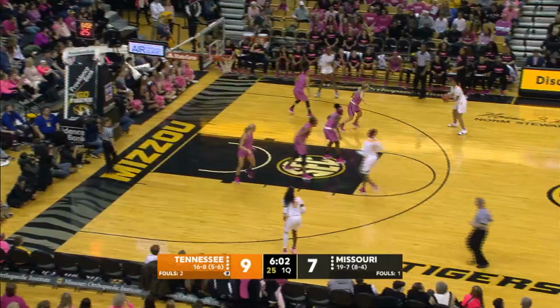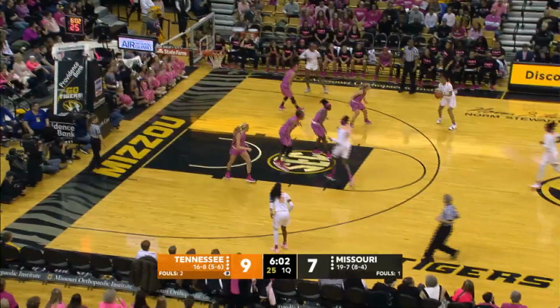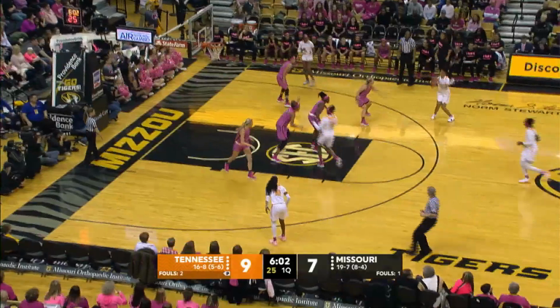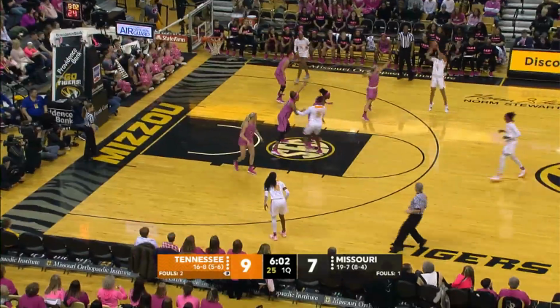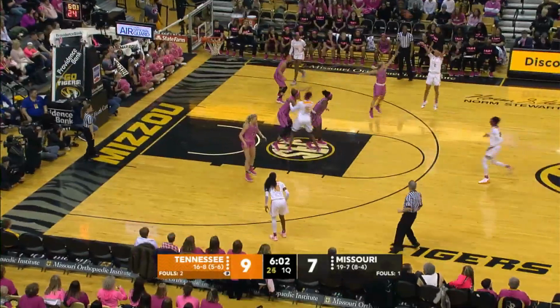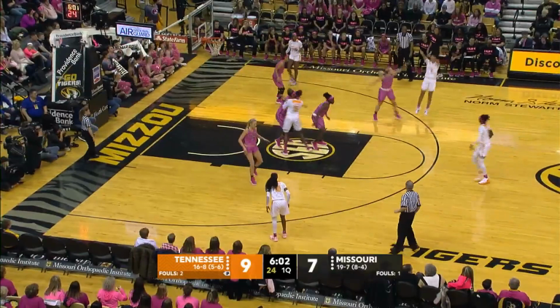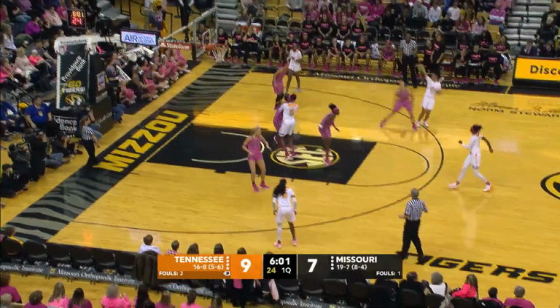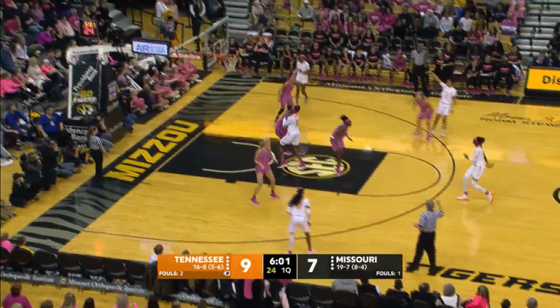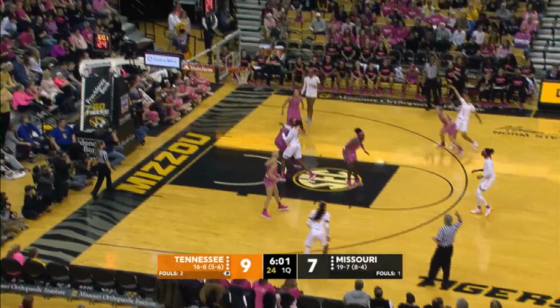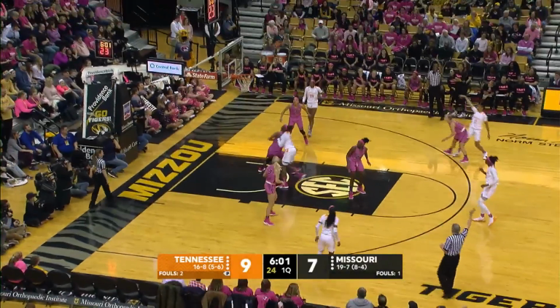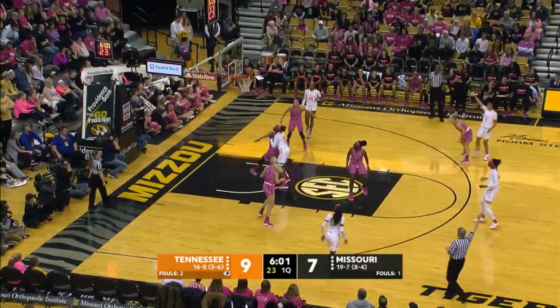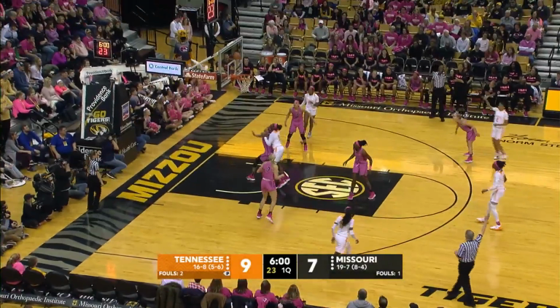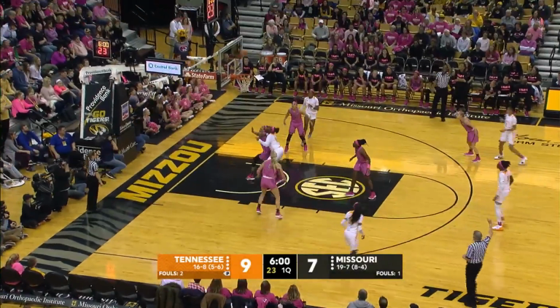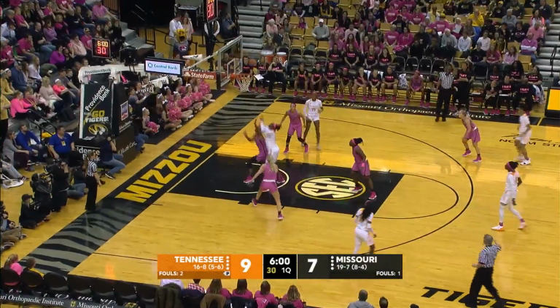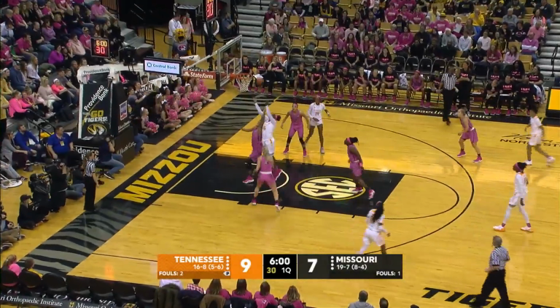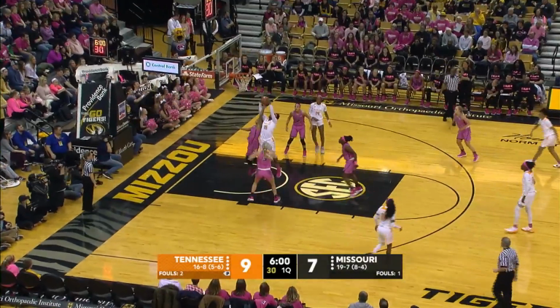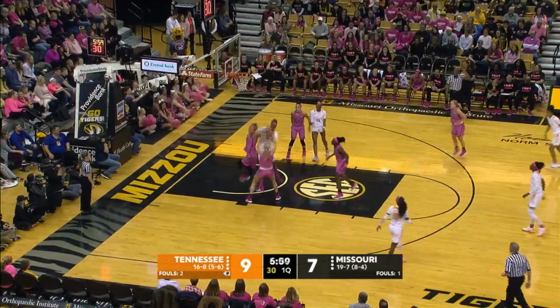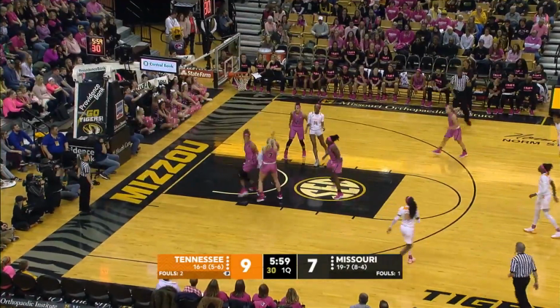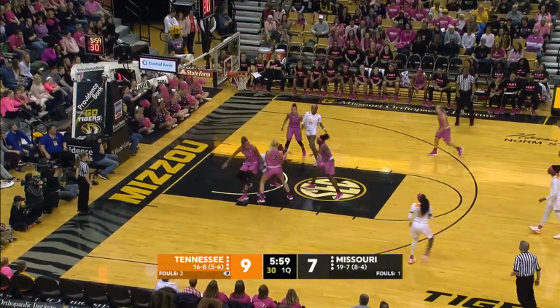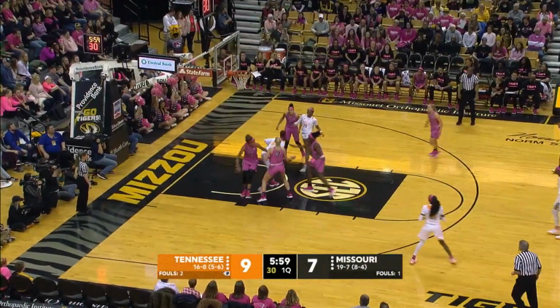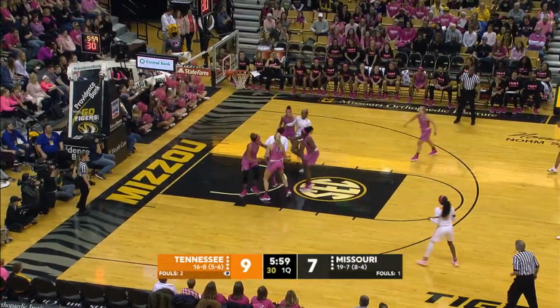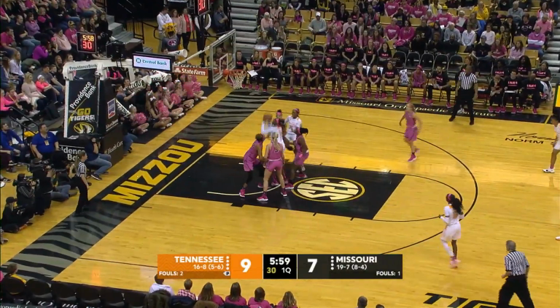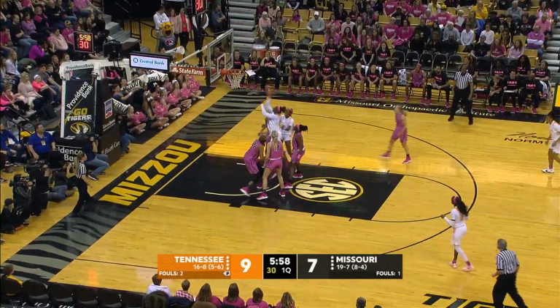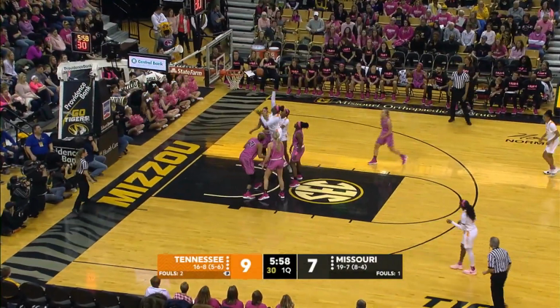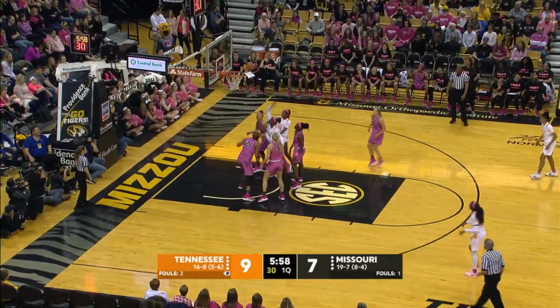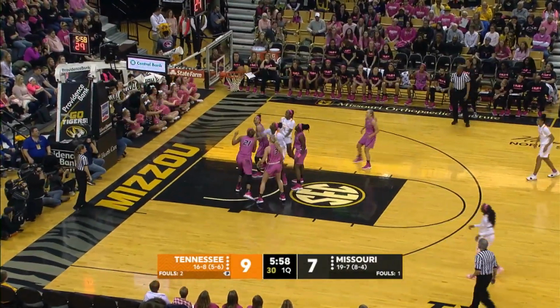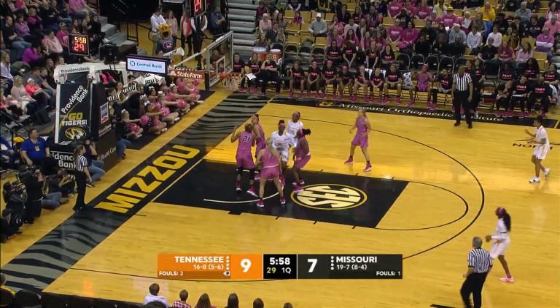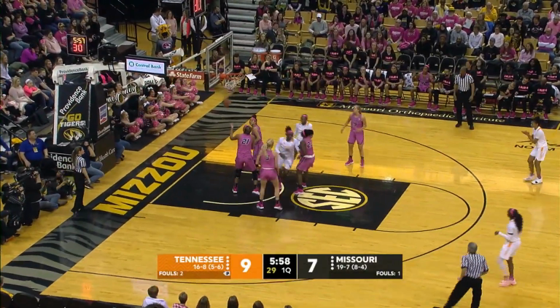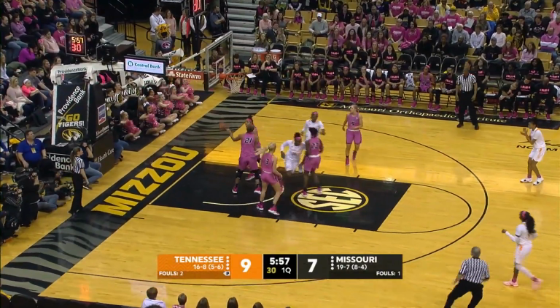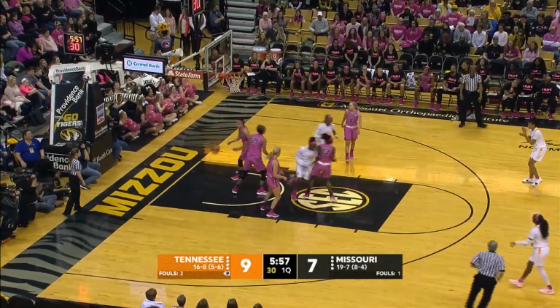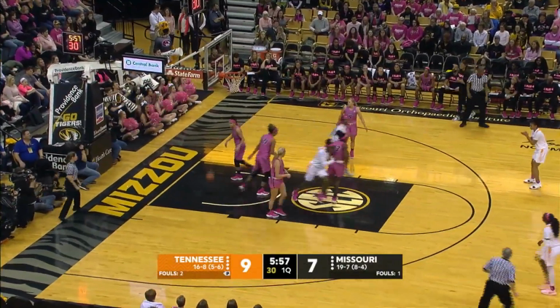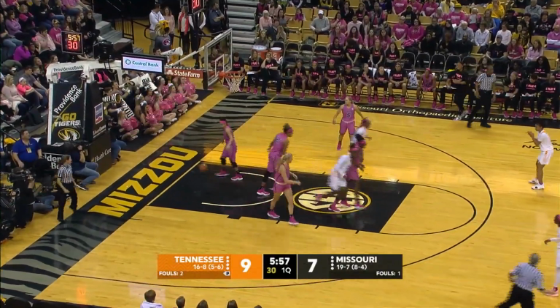Zay Green on the right wing. Westbrook for three — that's no good. Sheridan Green with a rebound, puts it up — good.